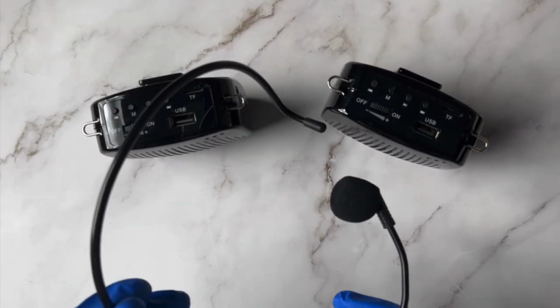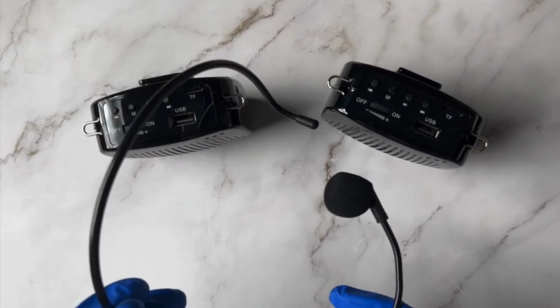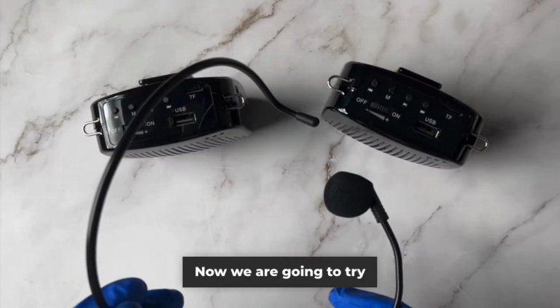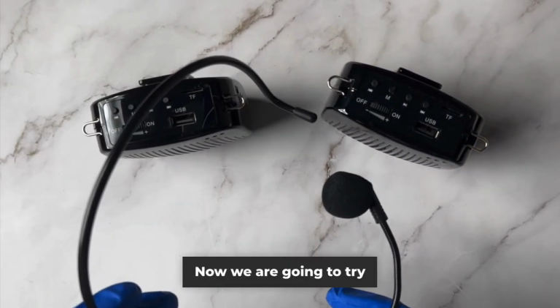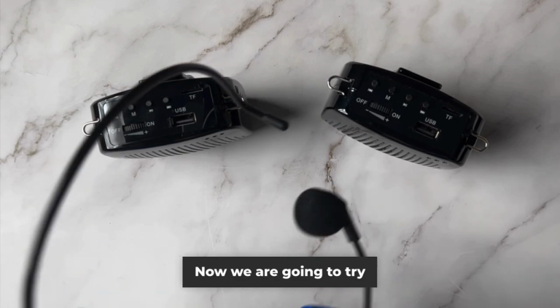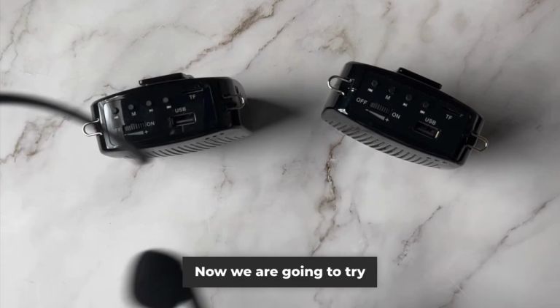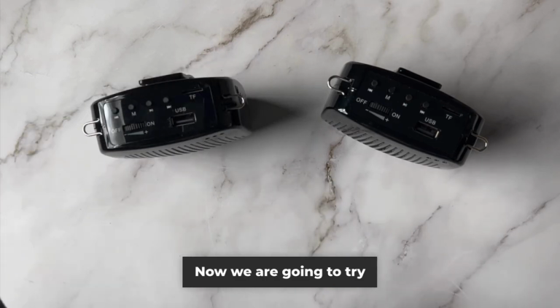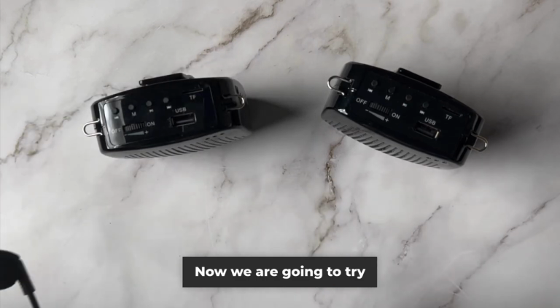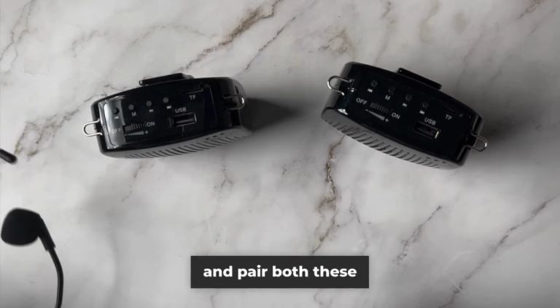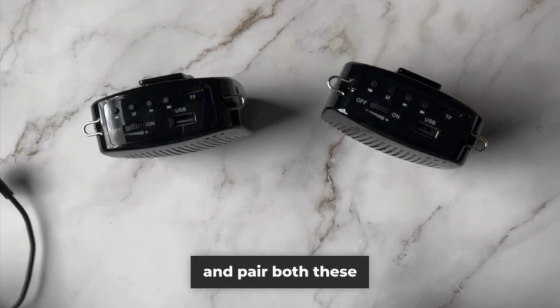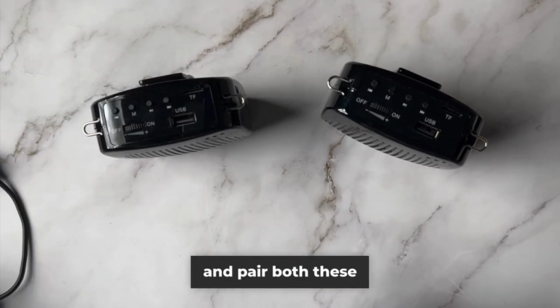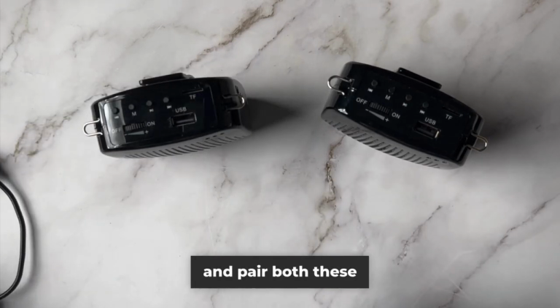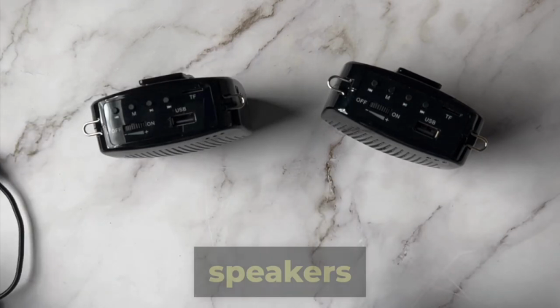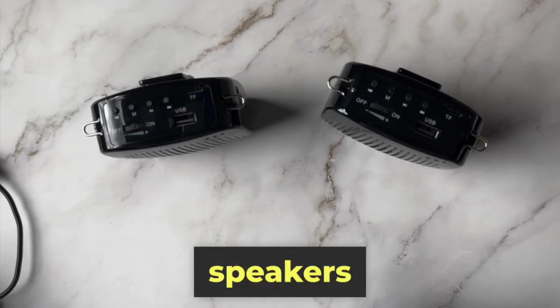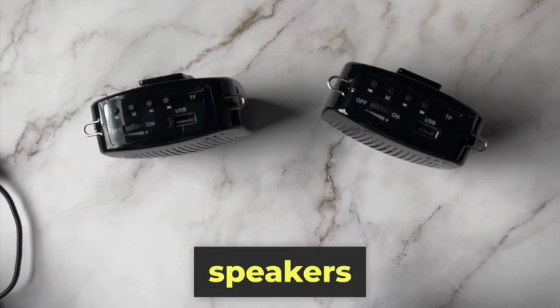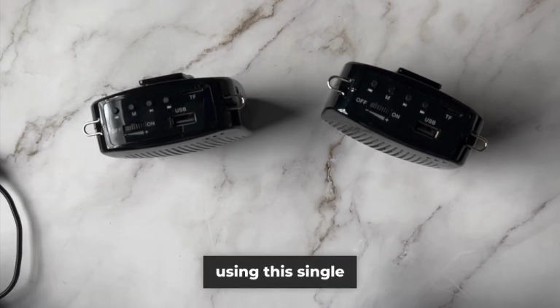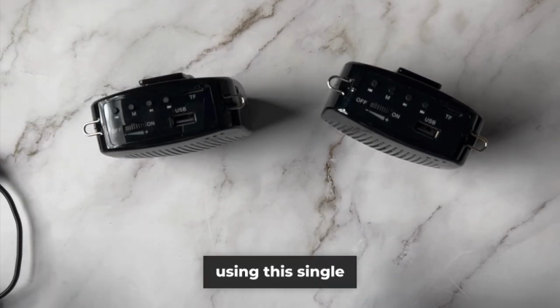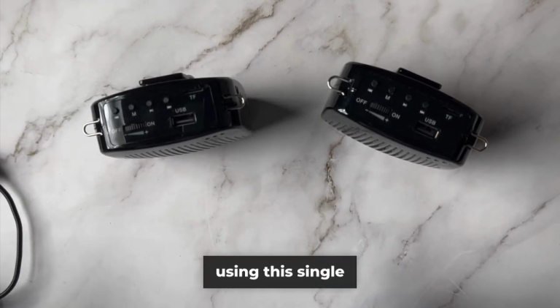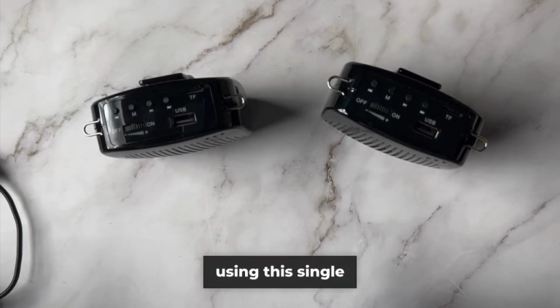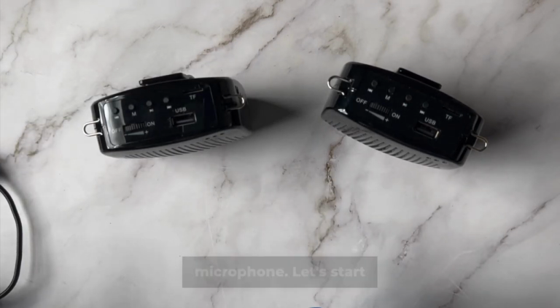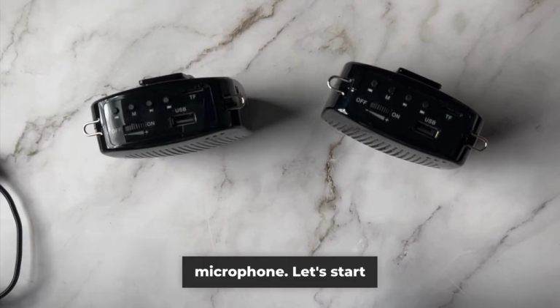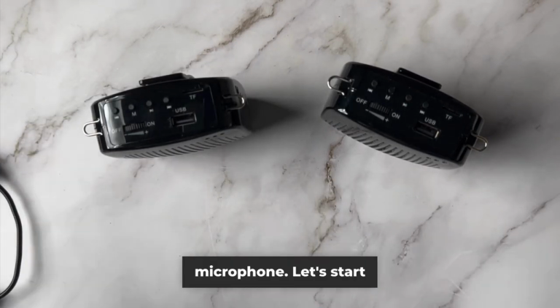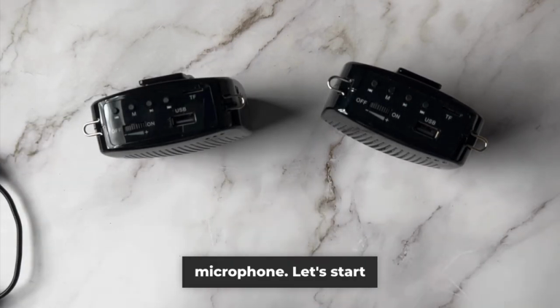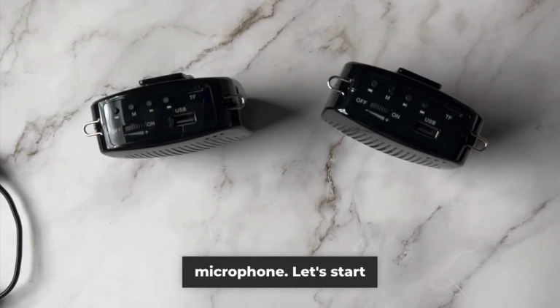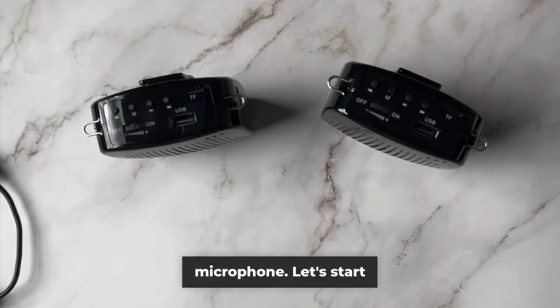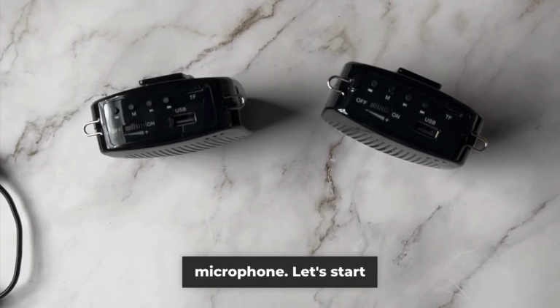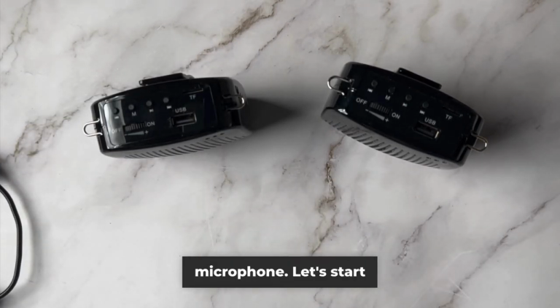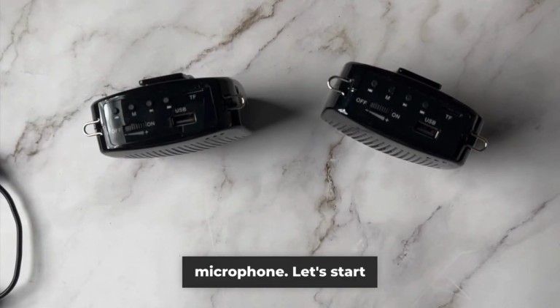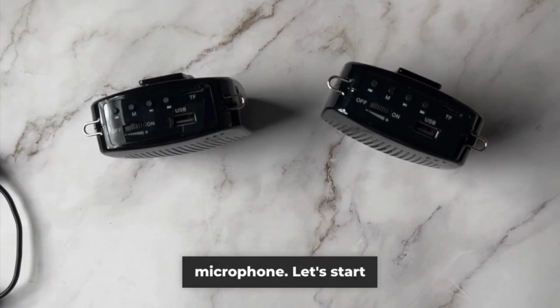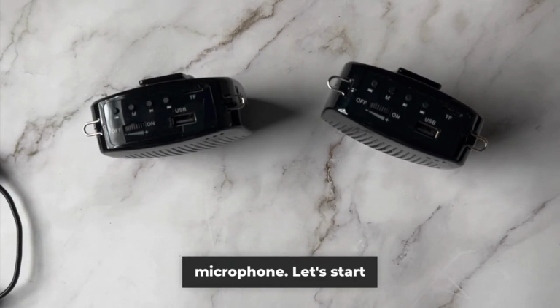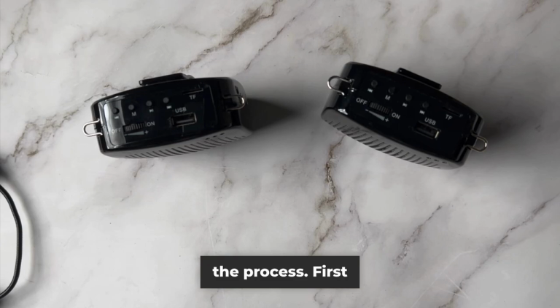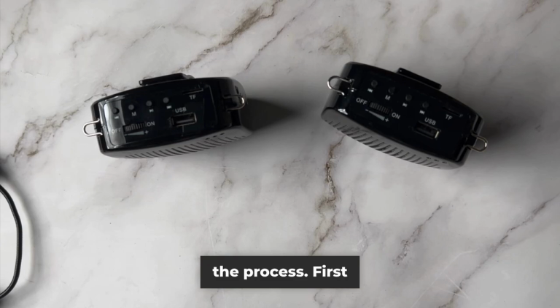Now we are going to try and pair both these speakers using this single microphone. Let's start the process.